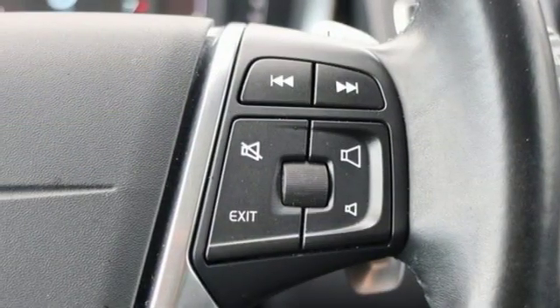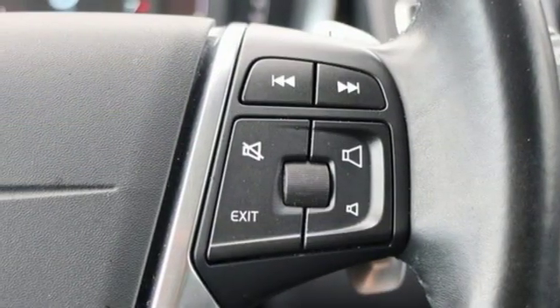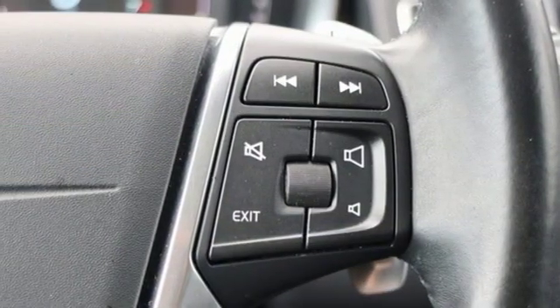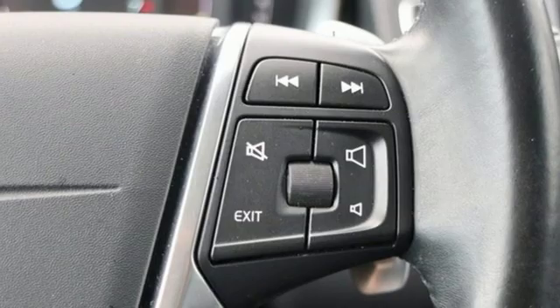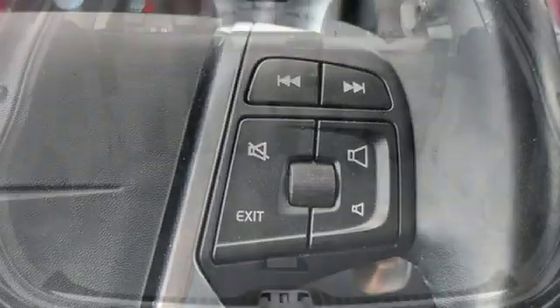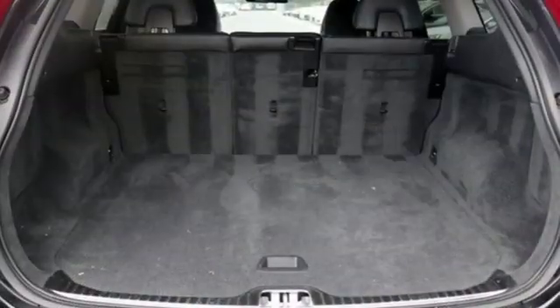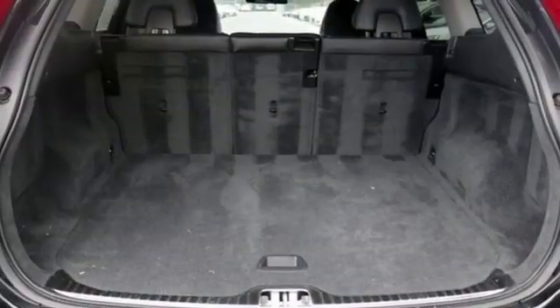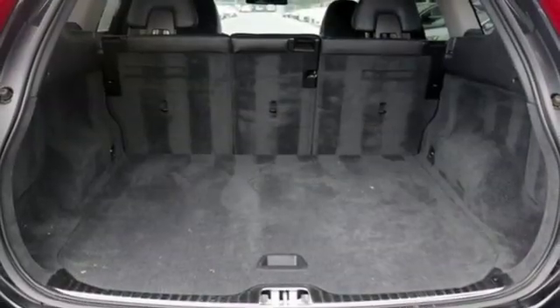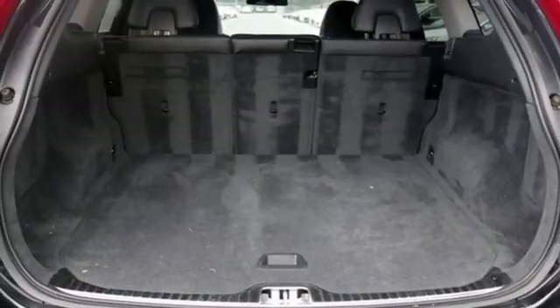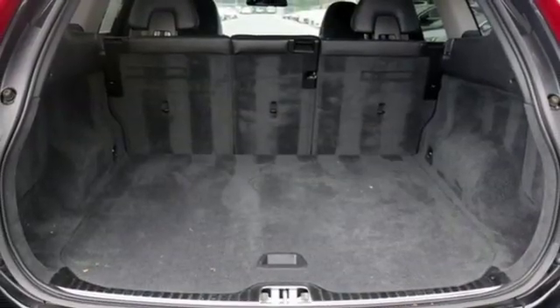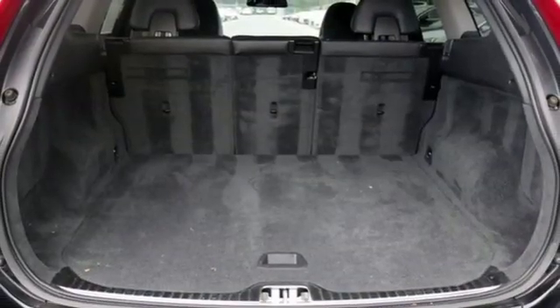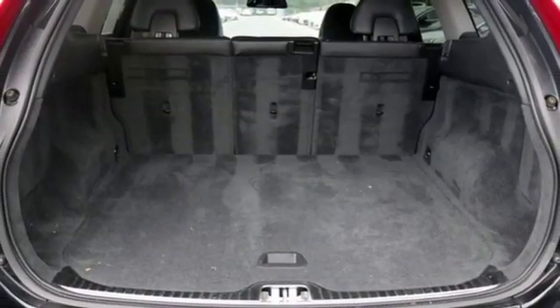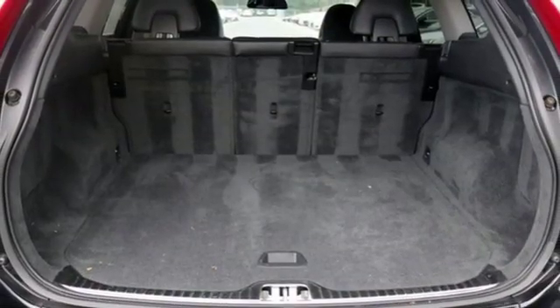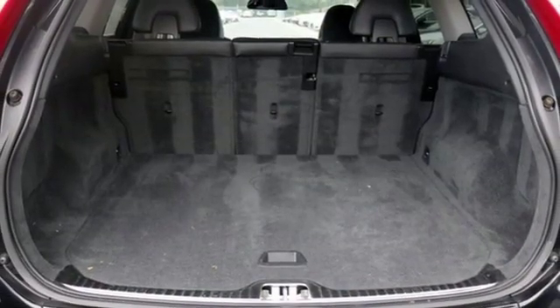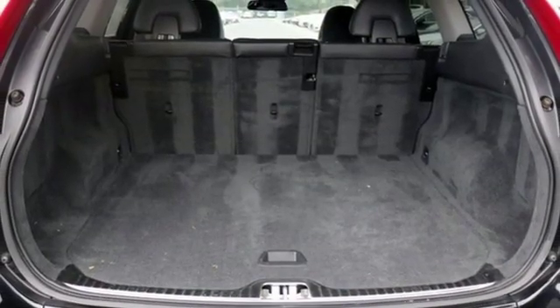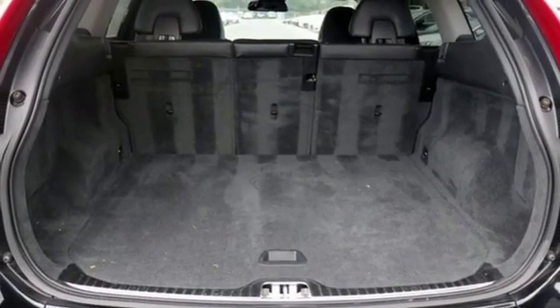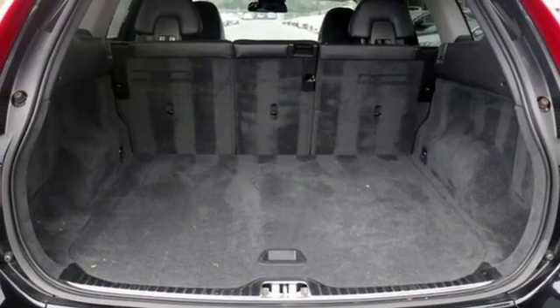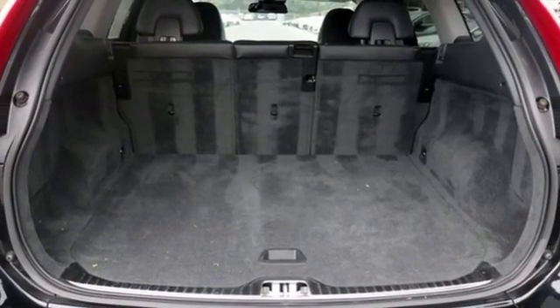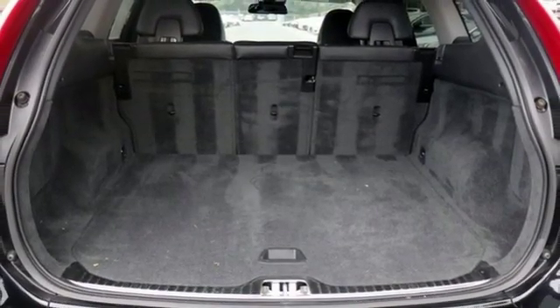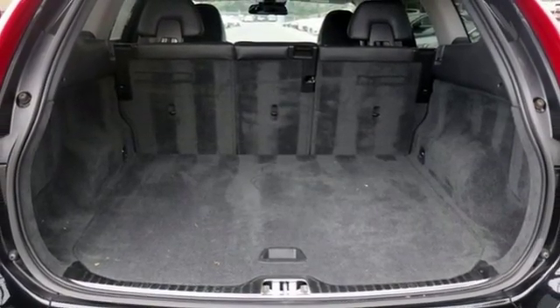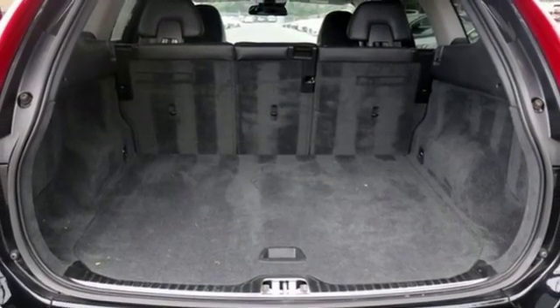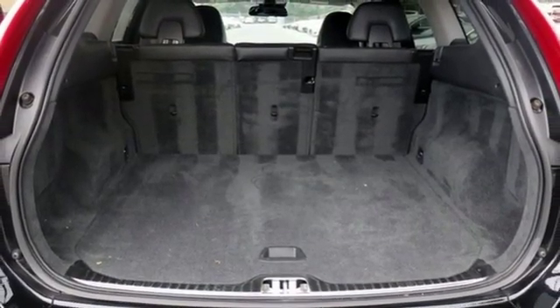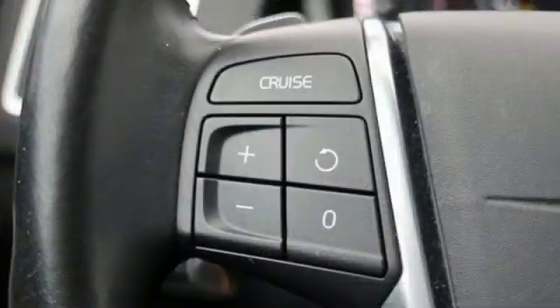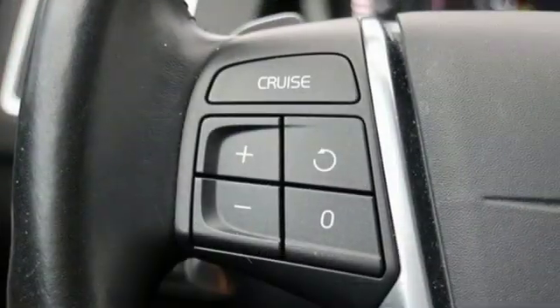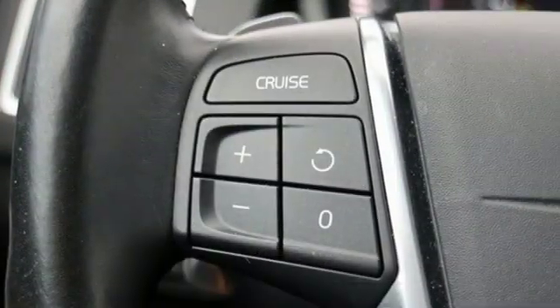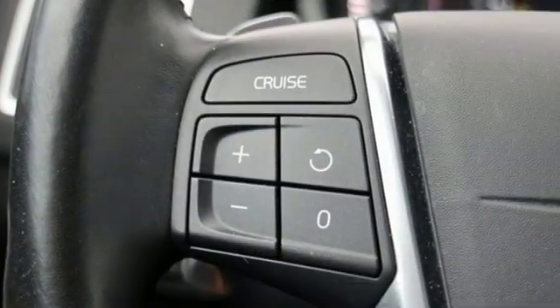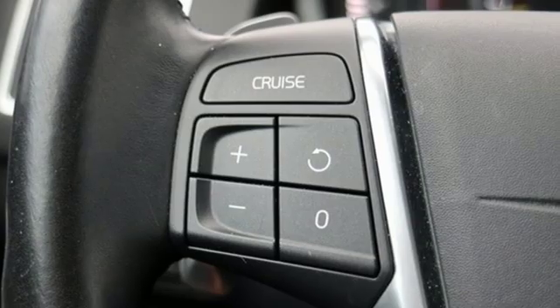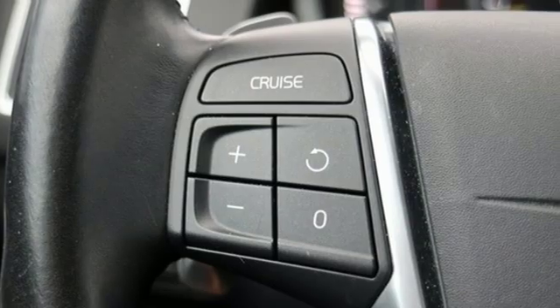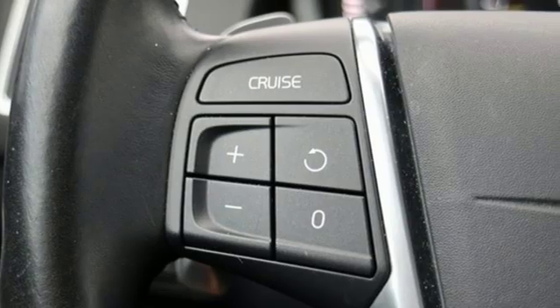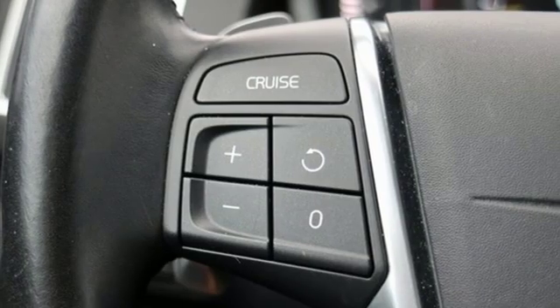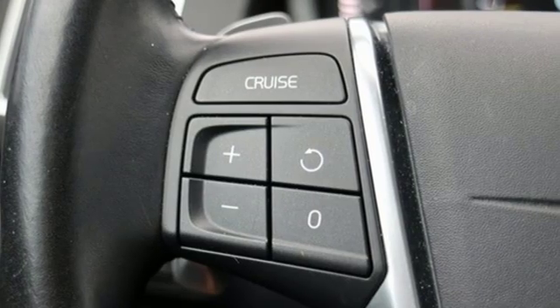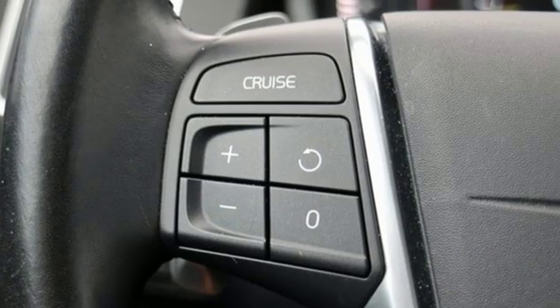Doors and push button start proximity key, leather bucket seats, auto dimming rear view mirror, and automatic transmission.